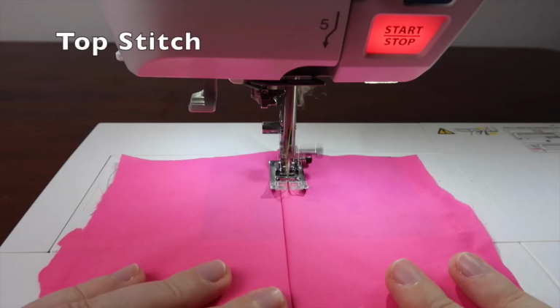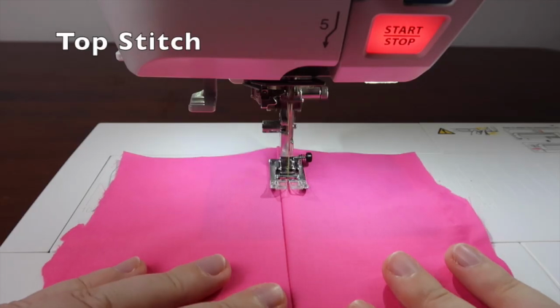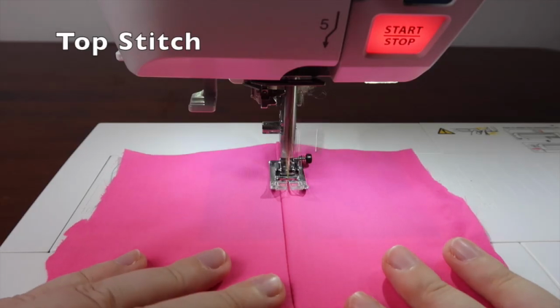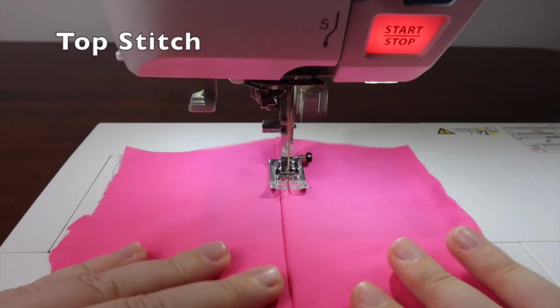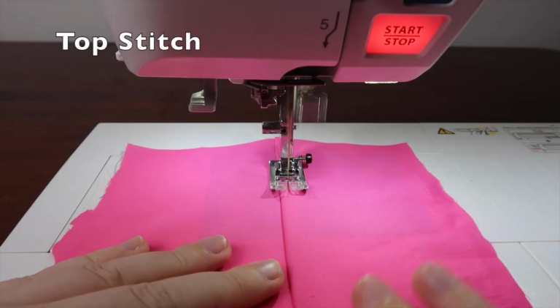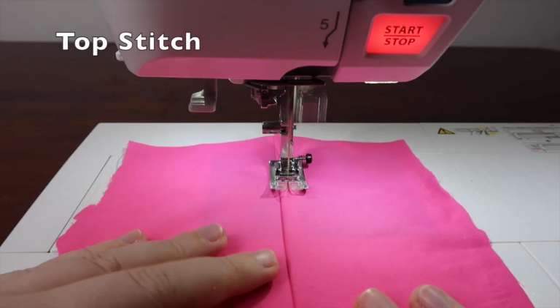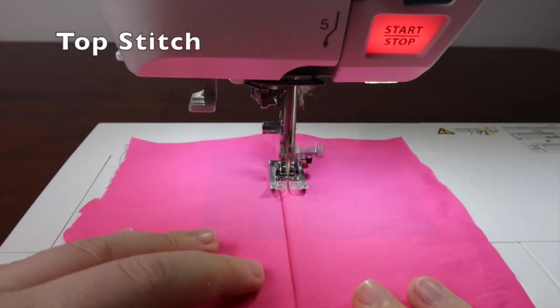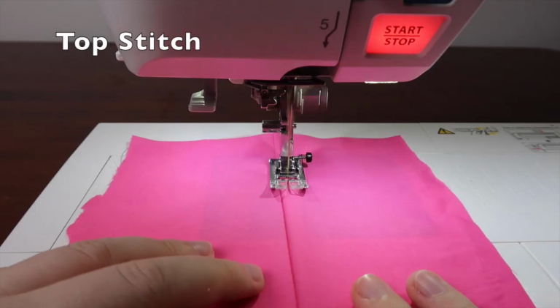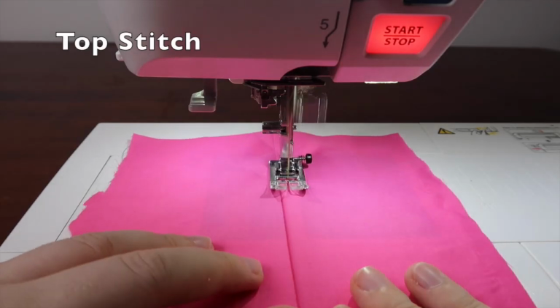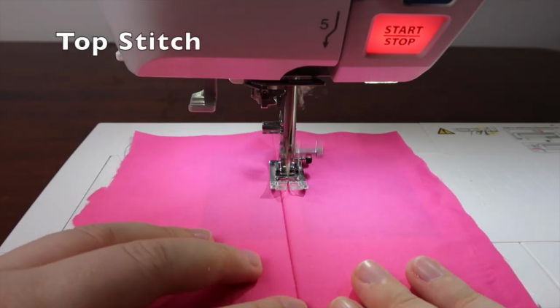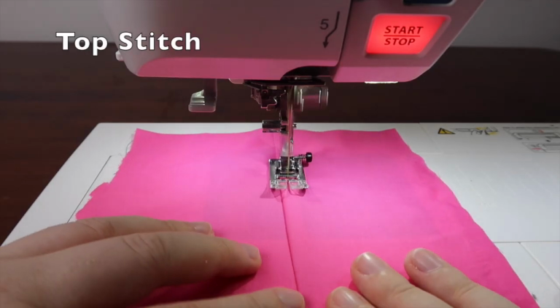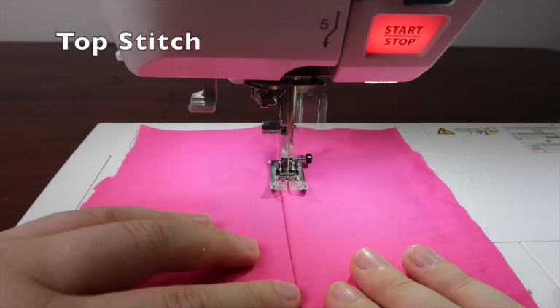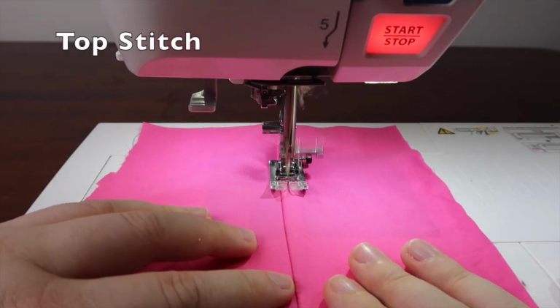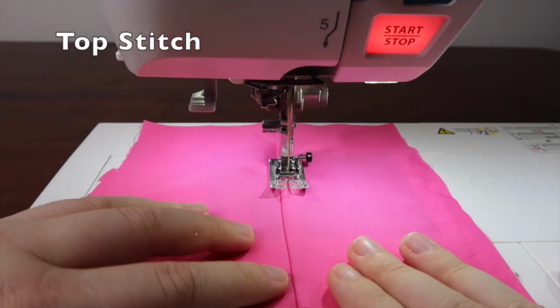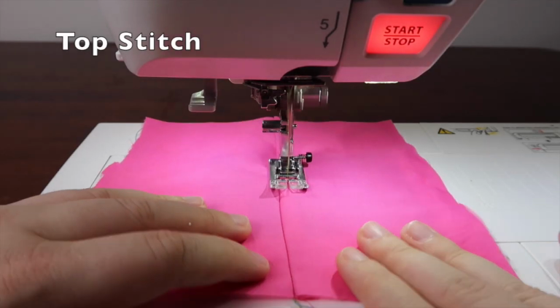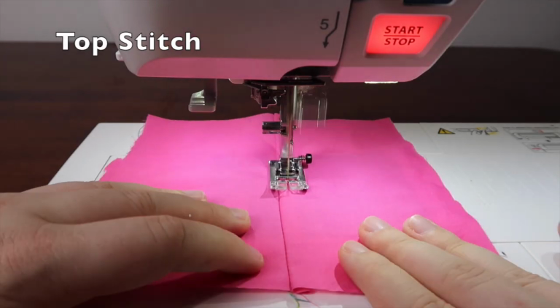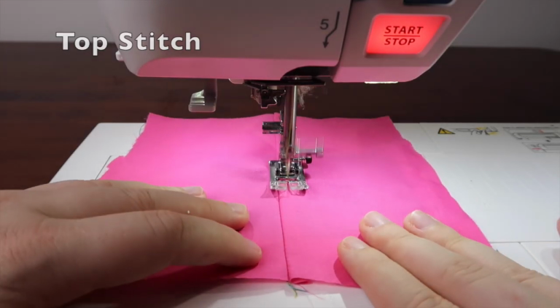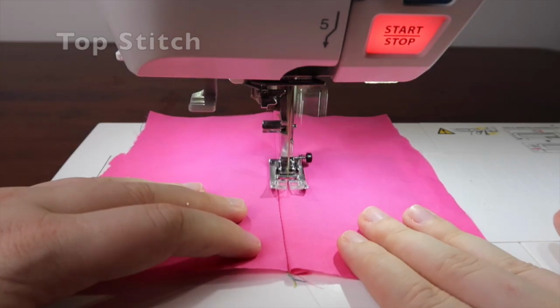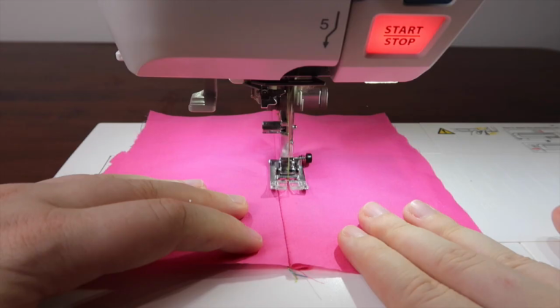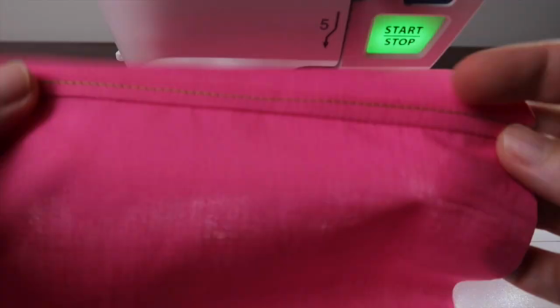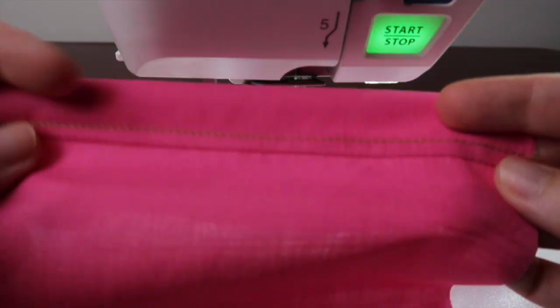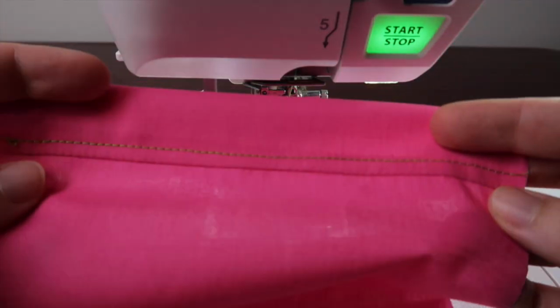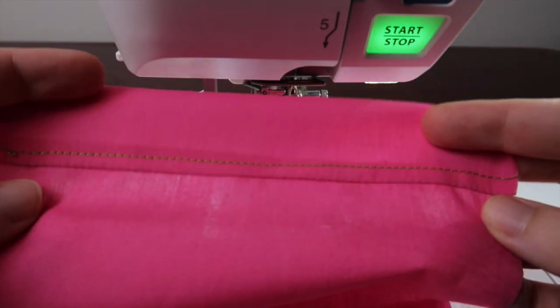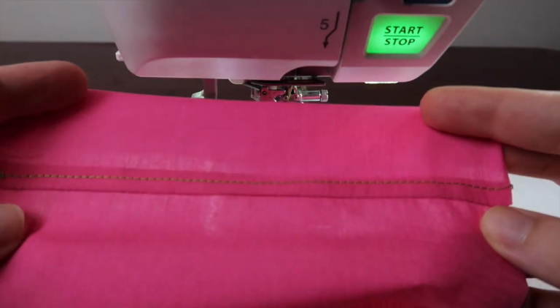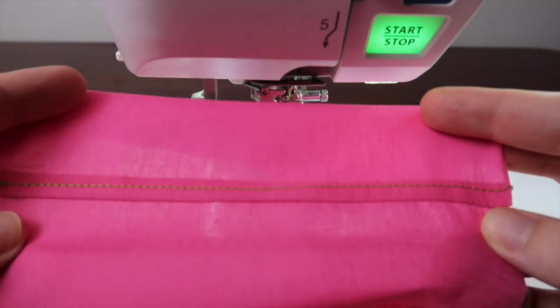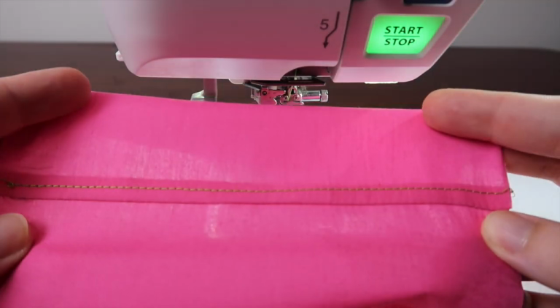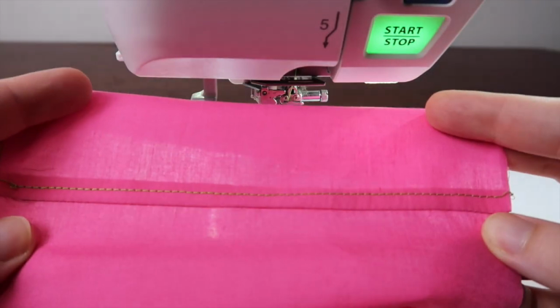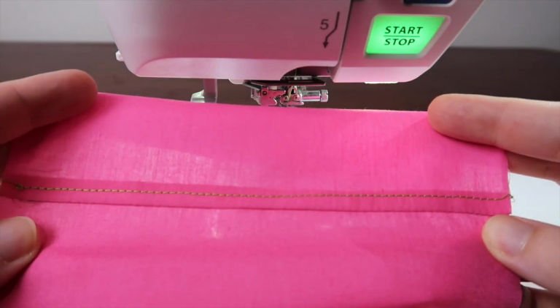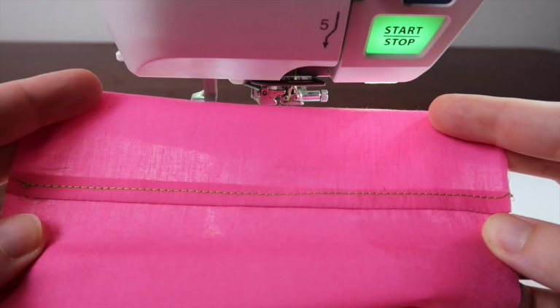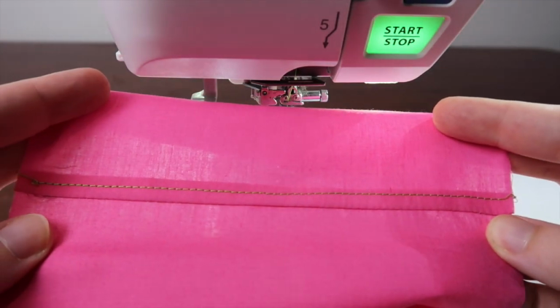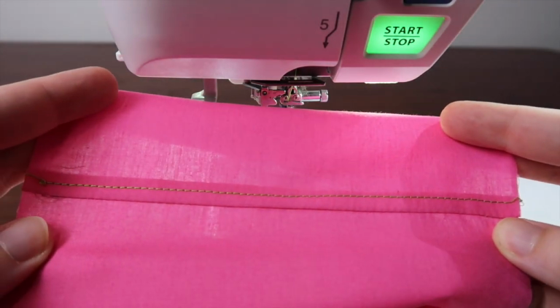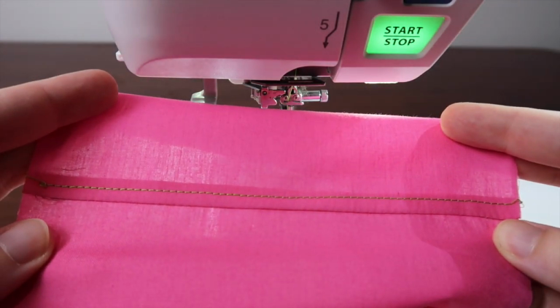Finally, don't forget that you can use a straight stitch to create a wonderful finish through topstitching.